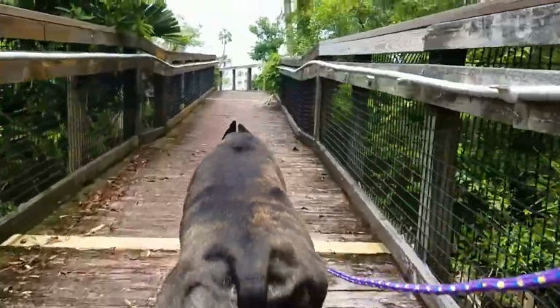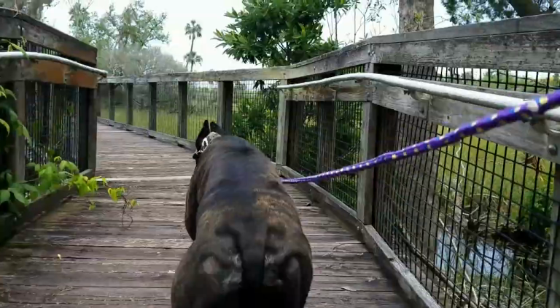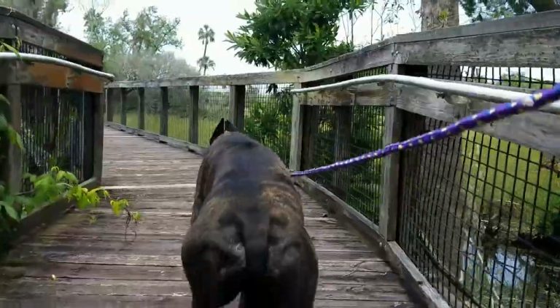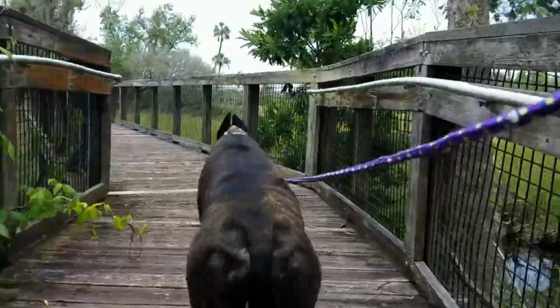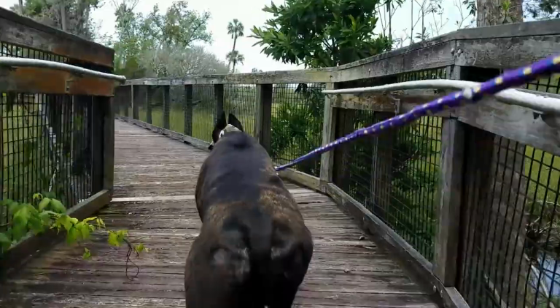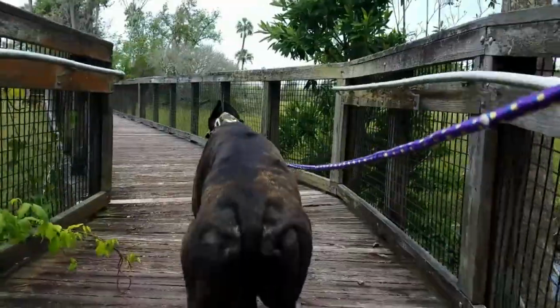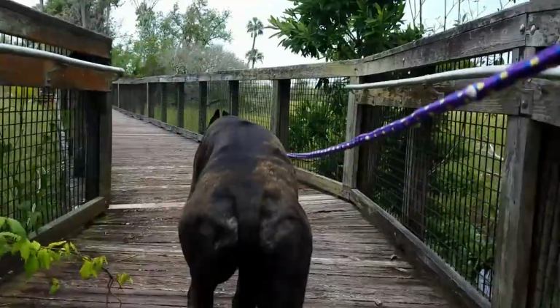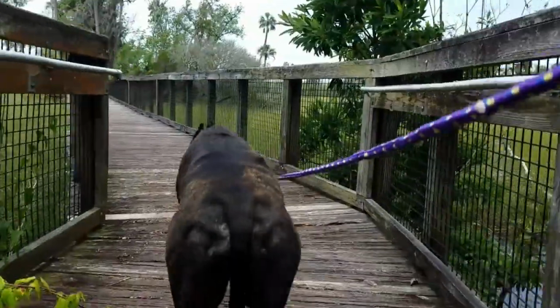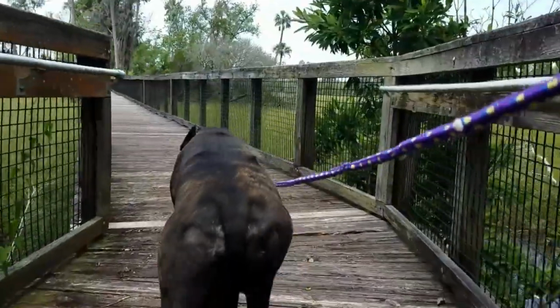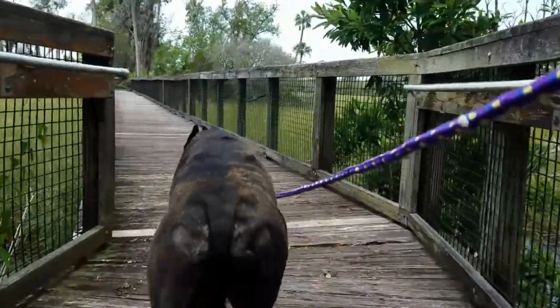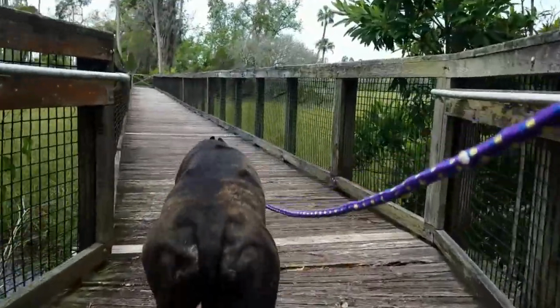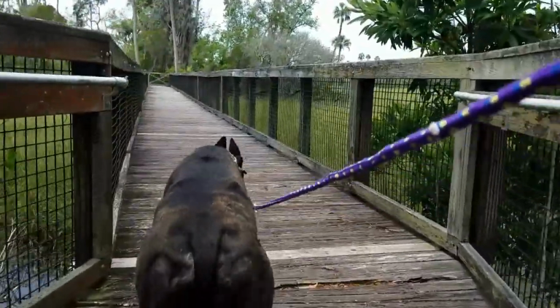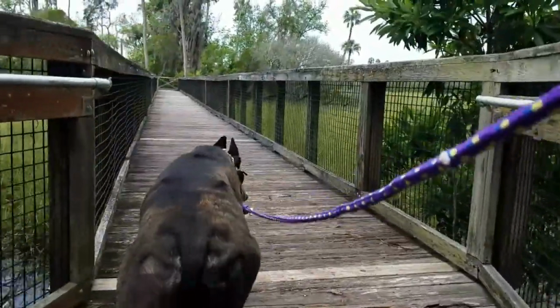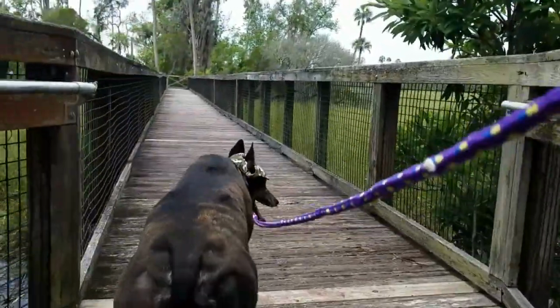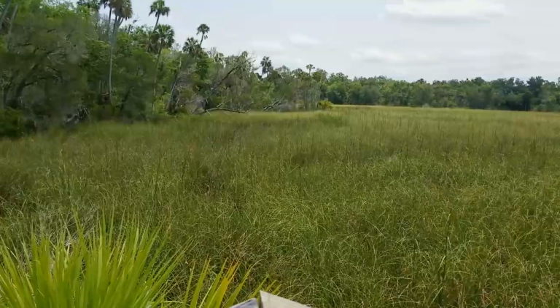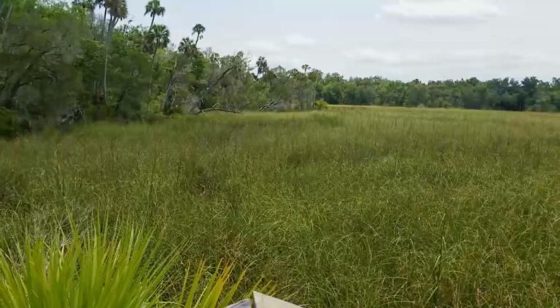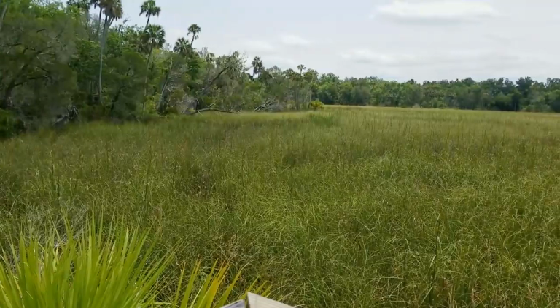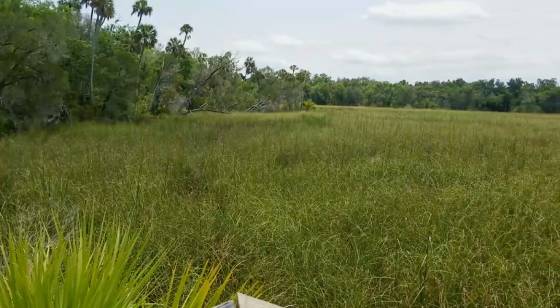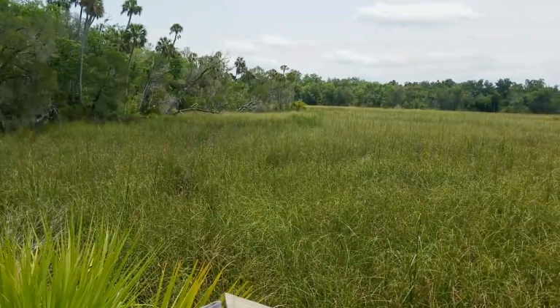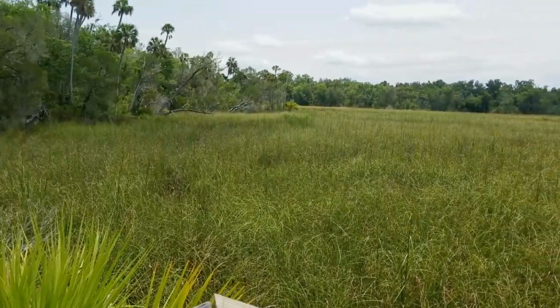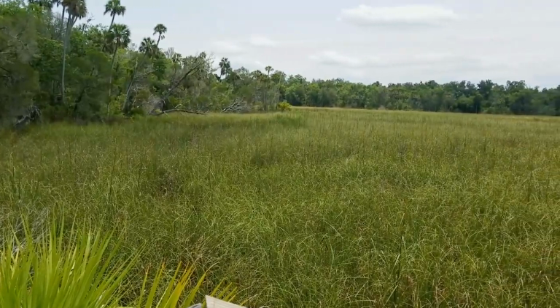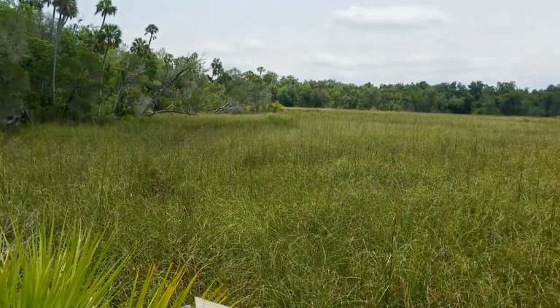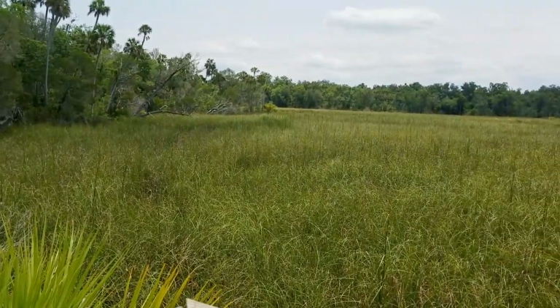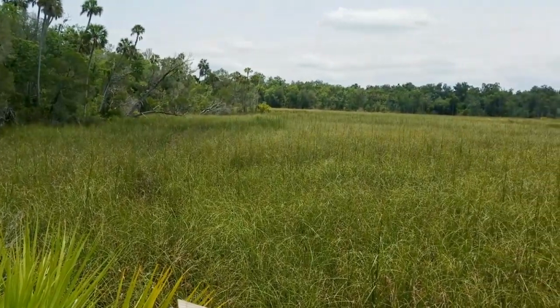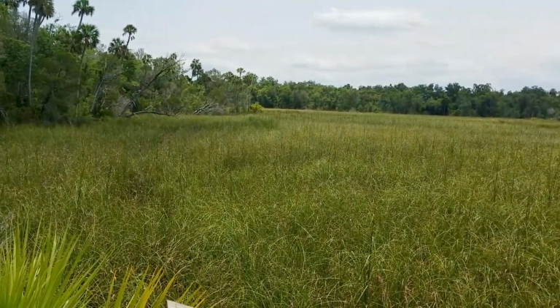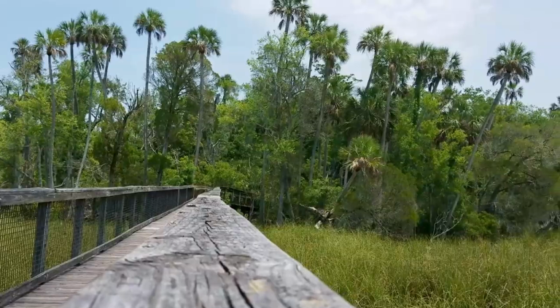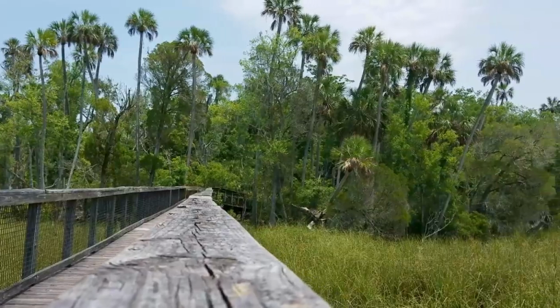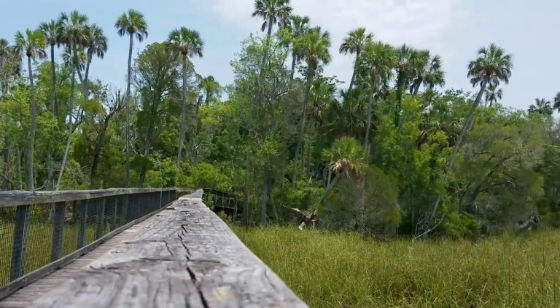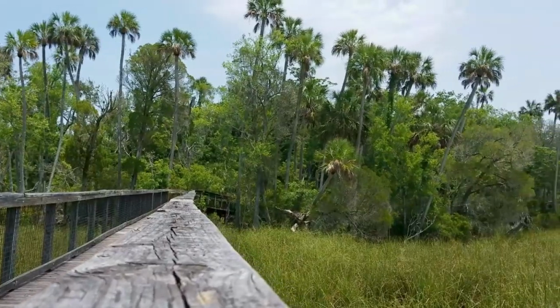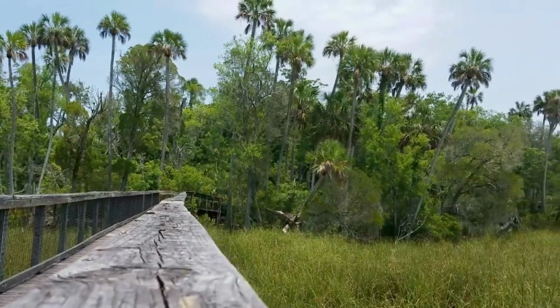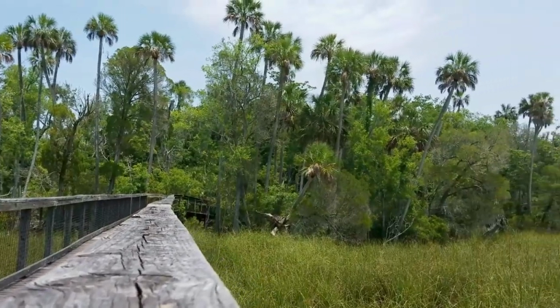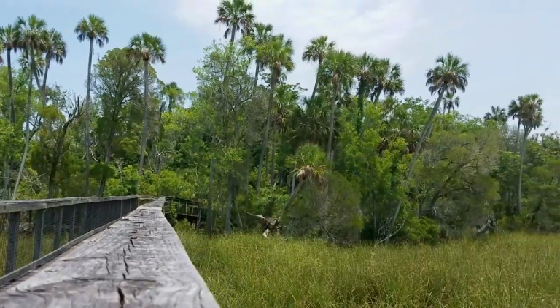After about a half mile of hiking through the woods, we were treated to beautiful views of marshland.